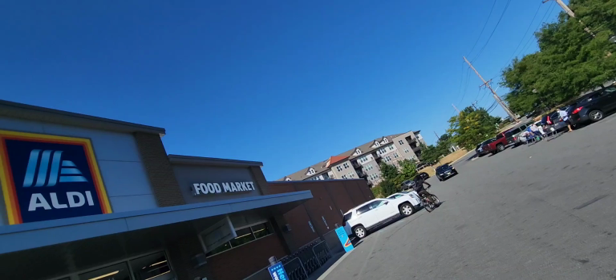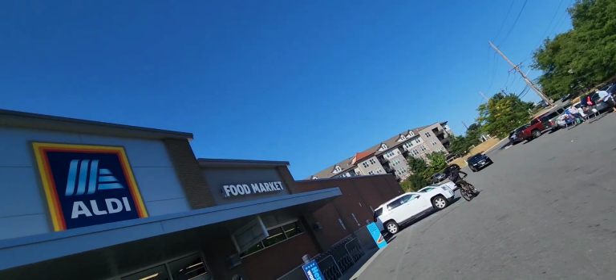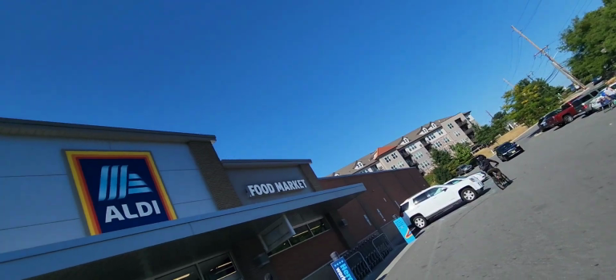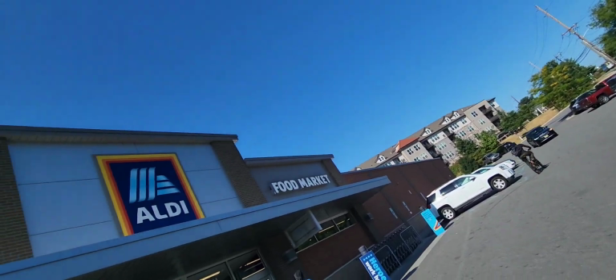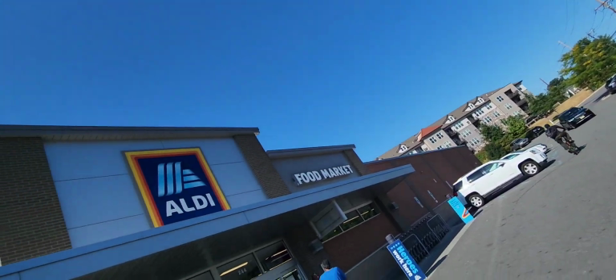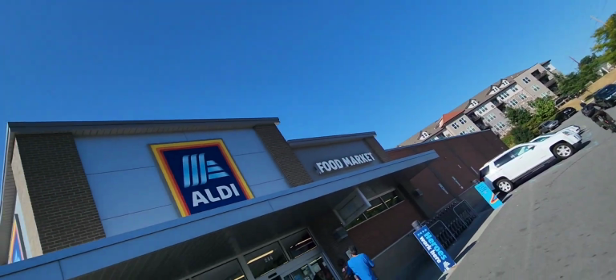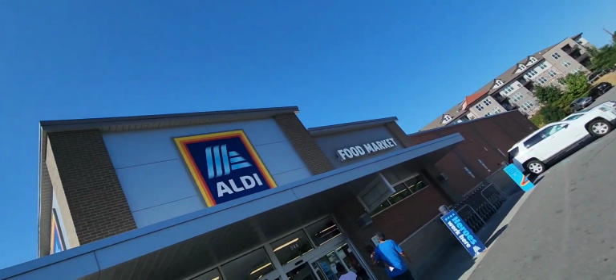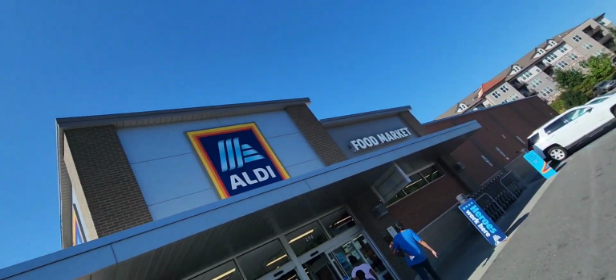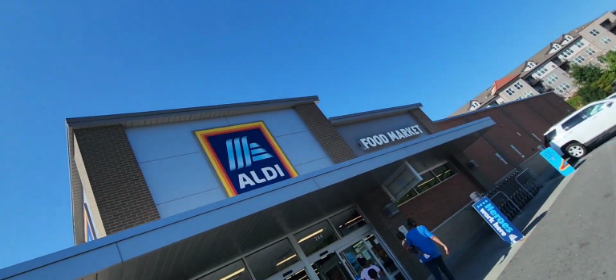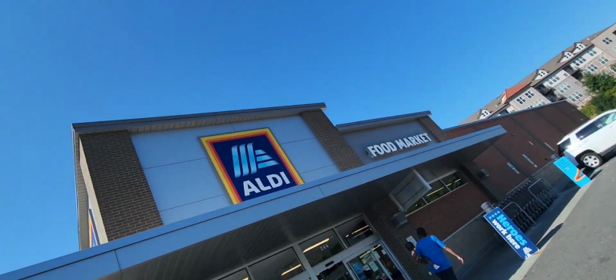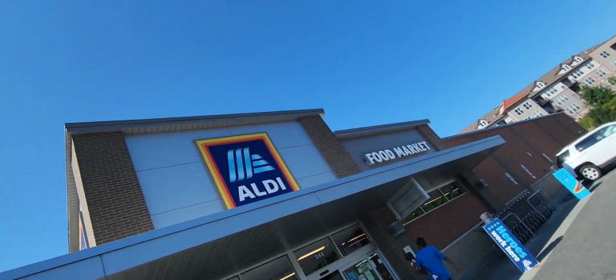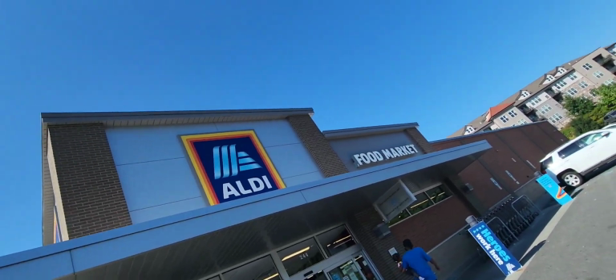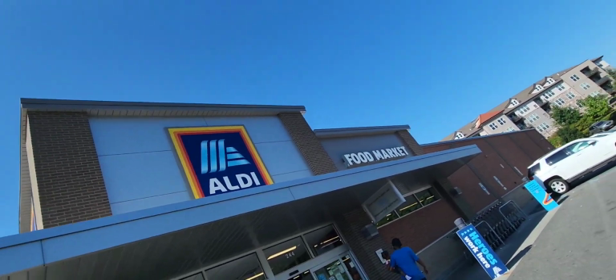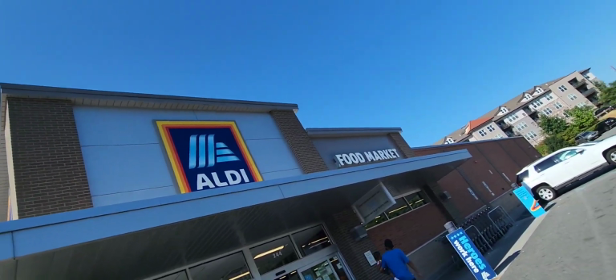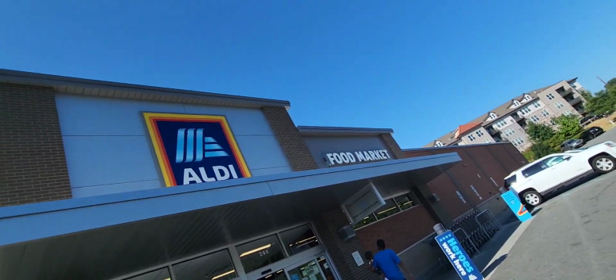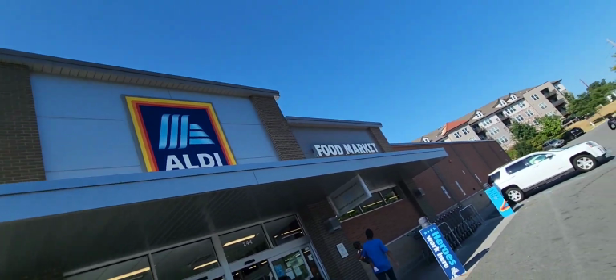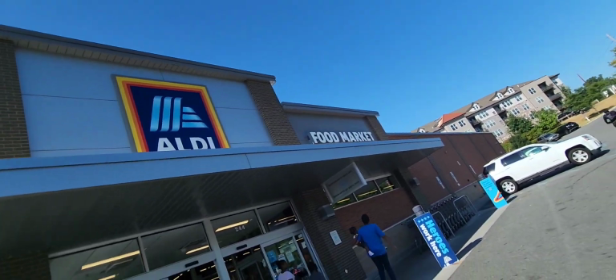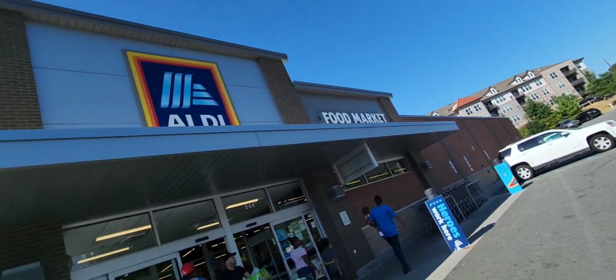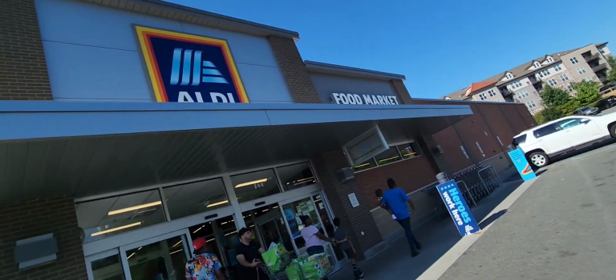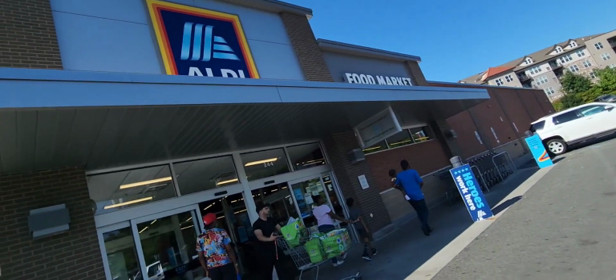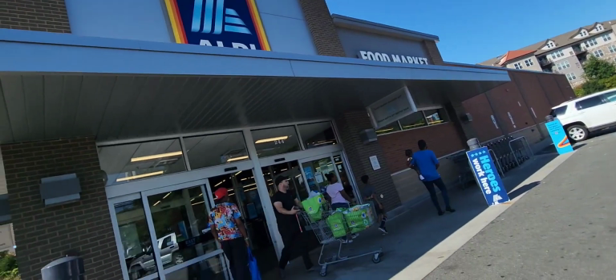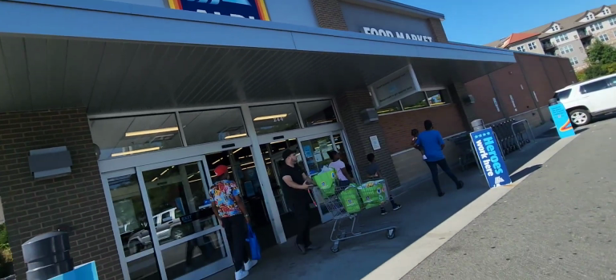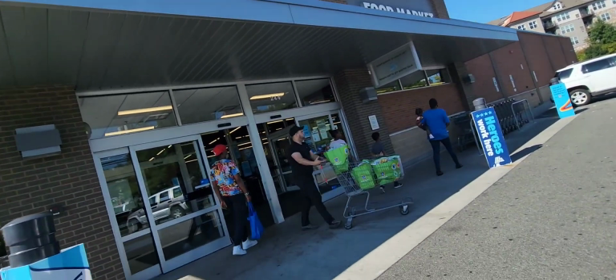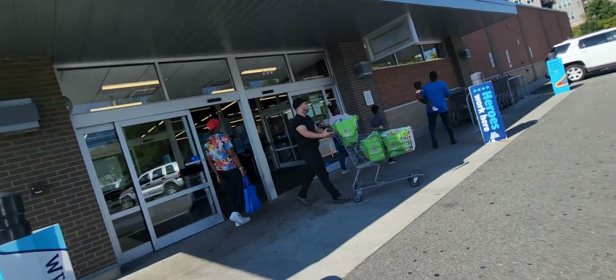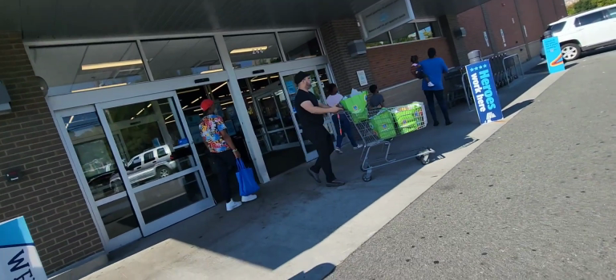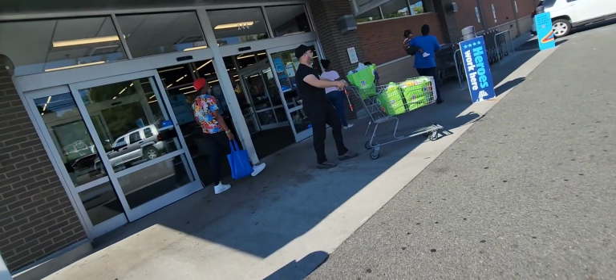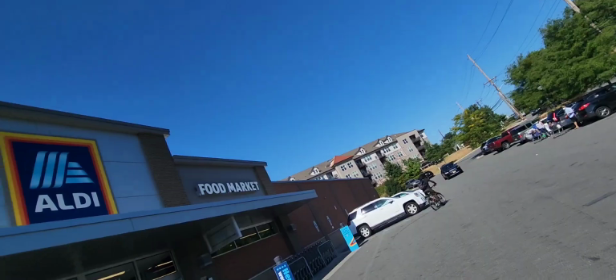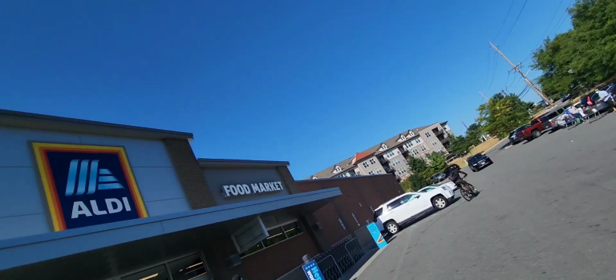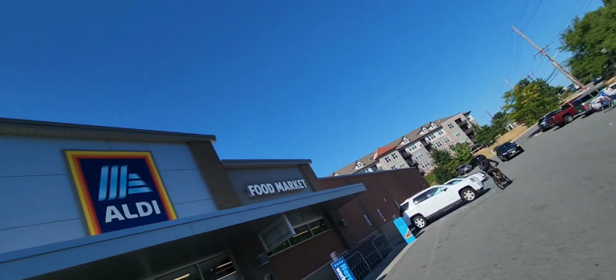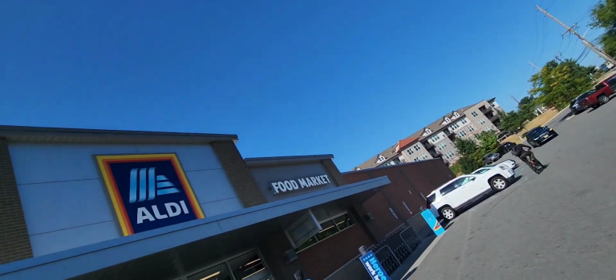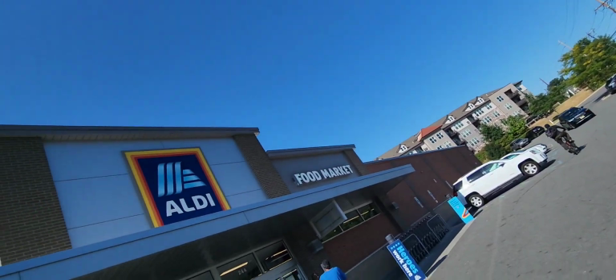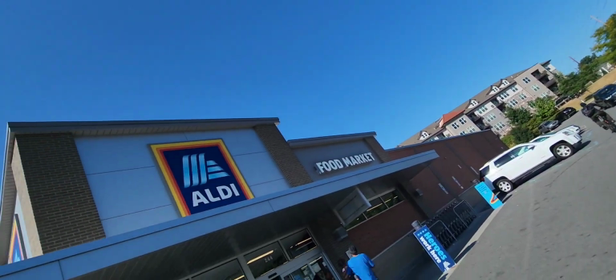Hey y'all, welcome back. In today's video, we'll be giving Aldi another chance.